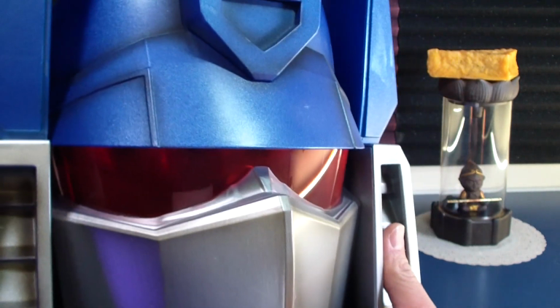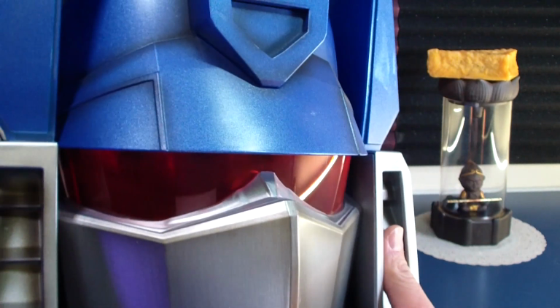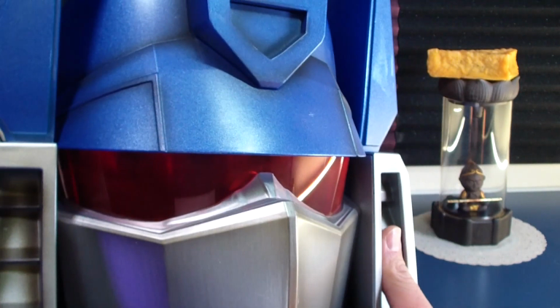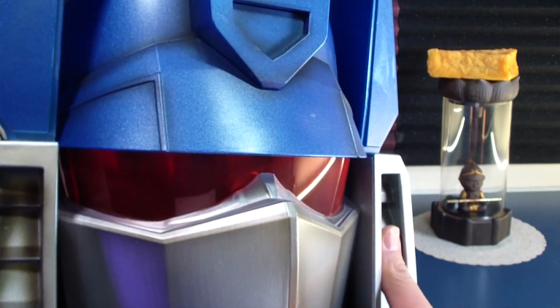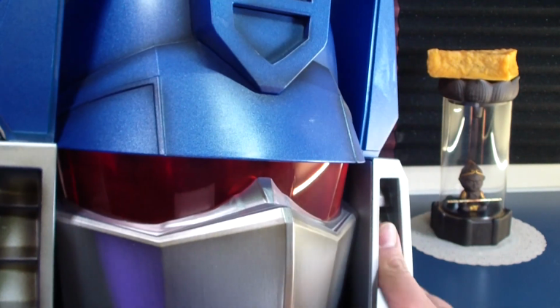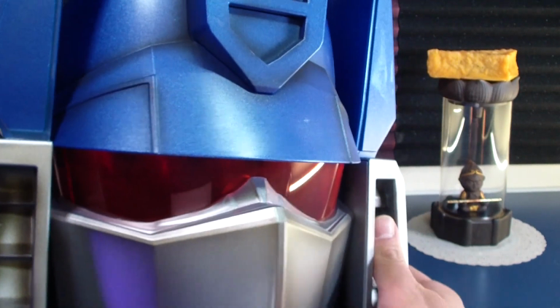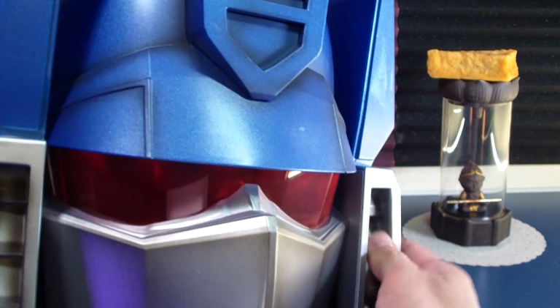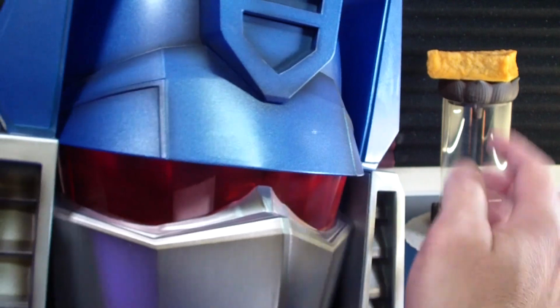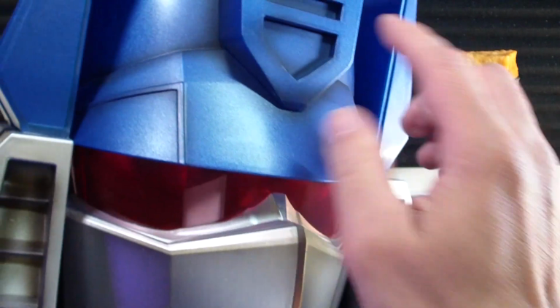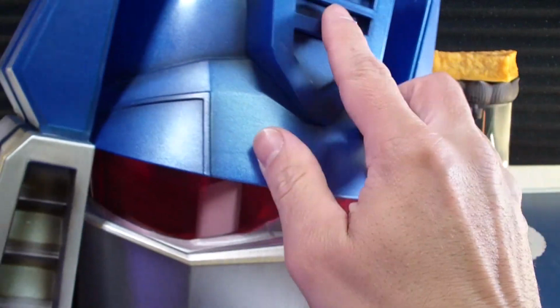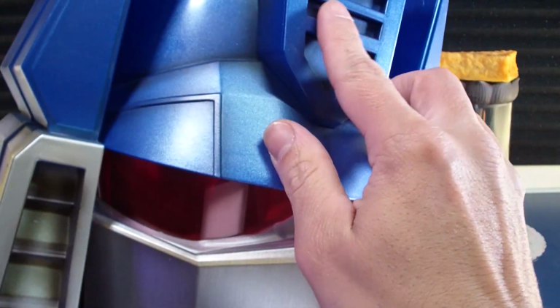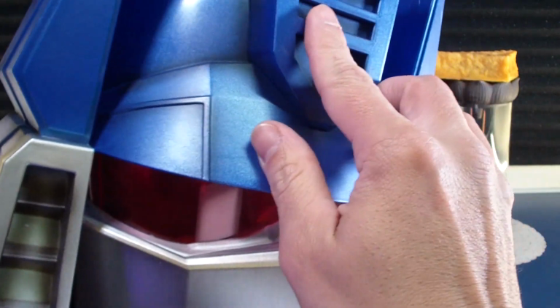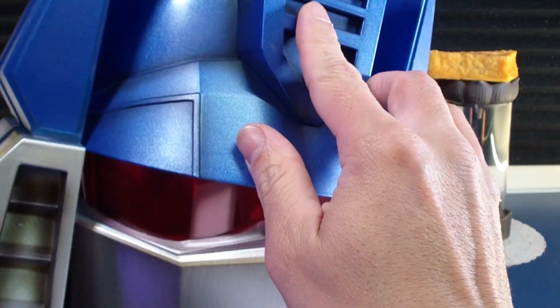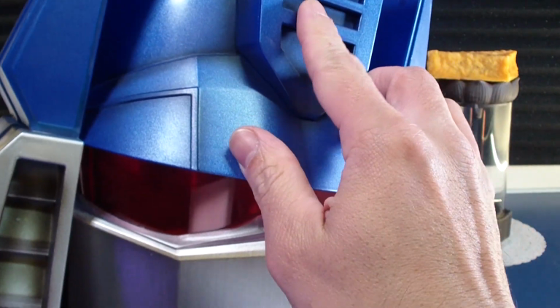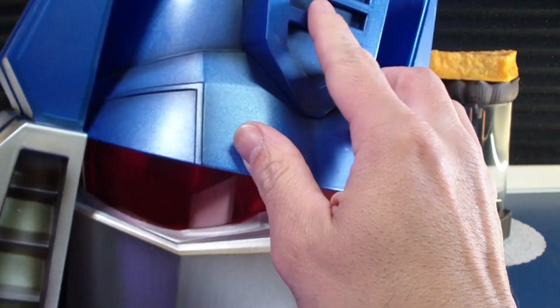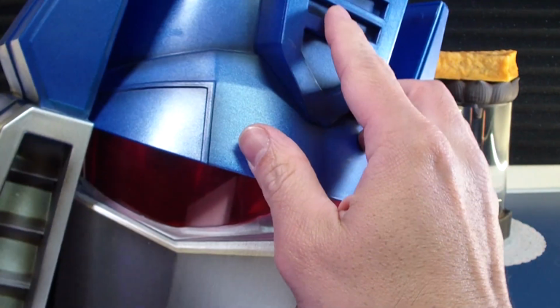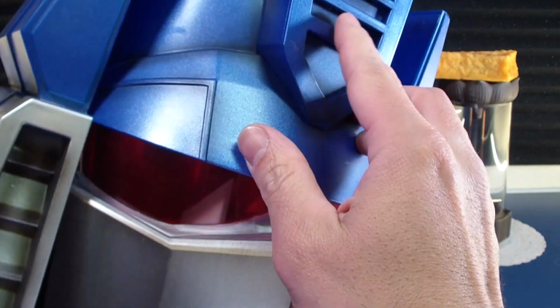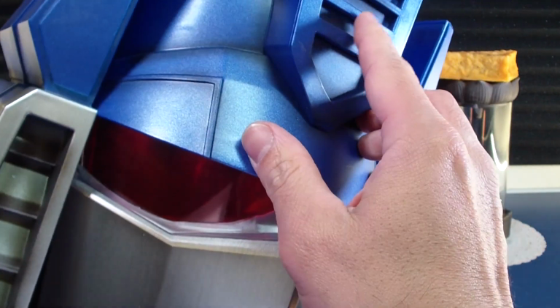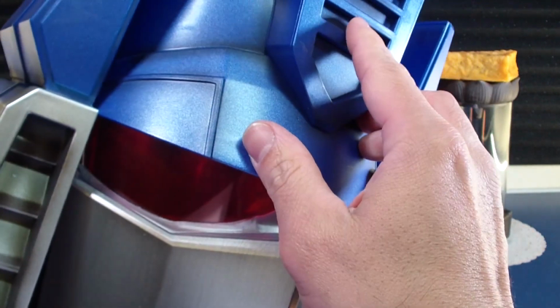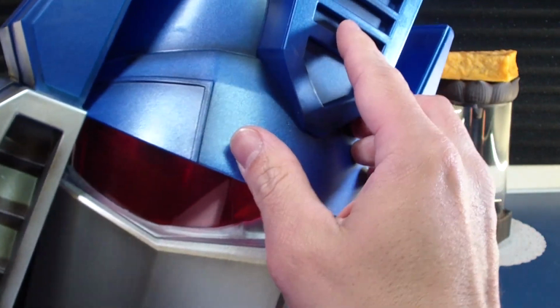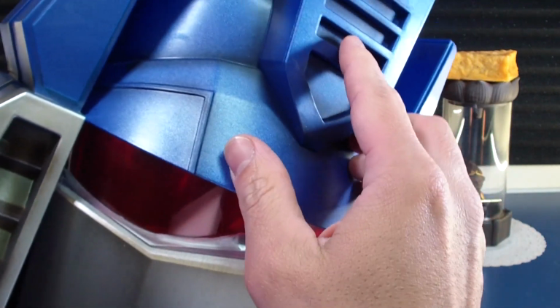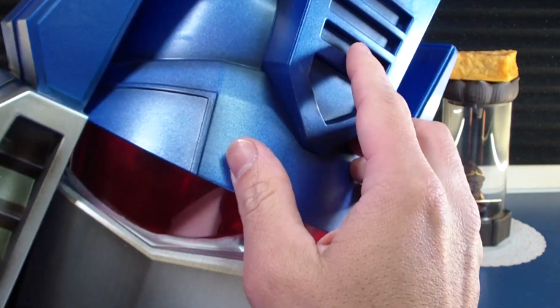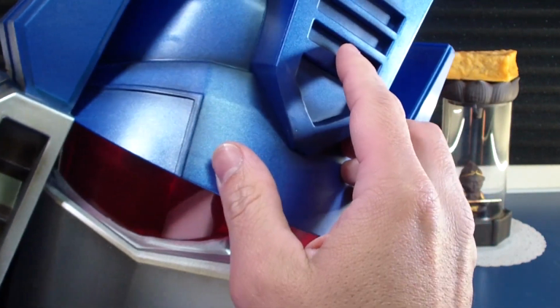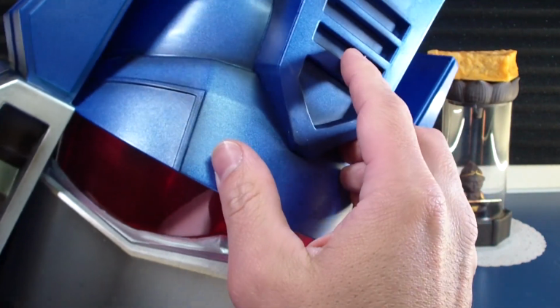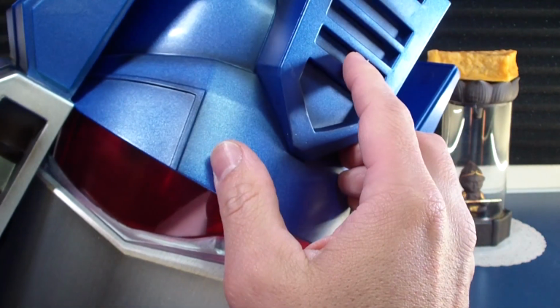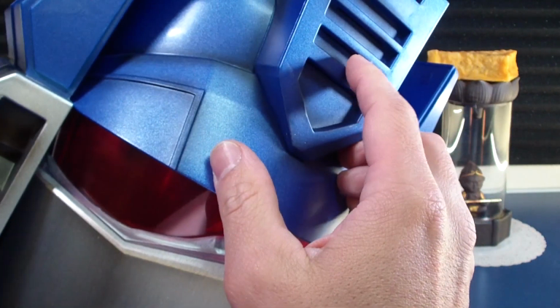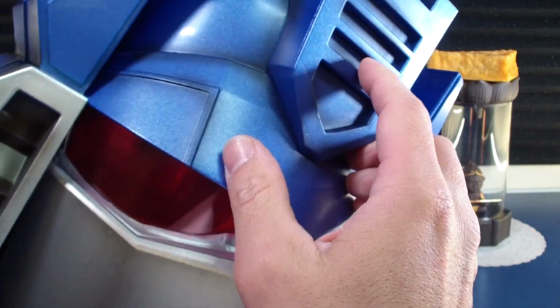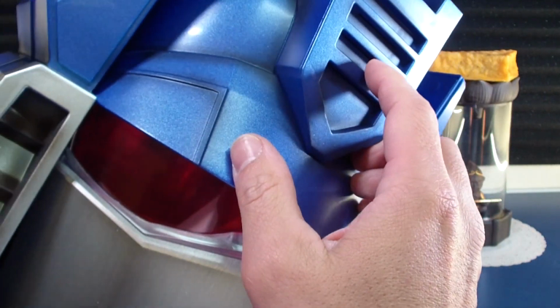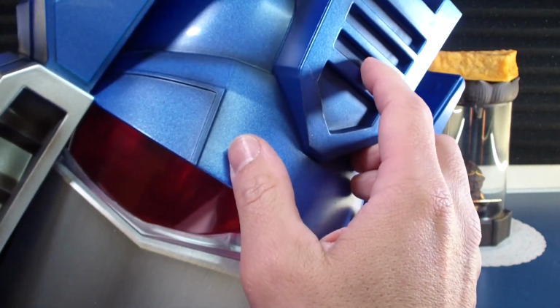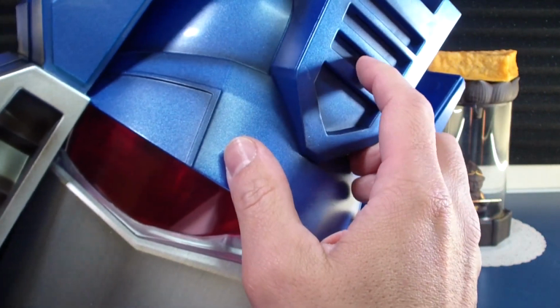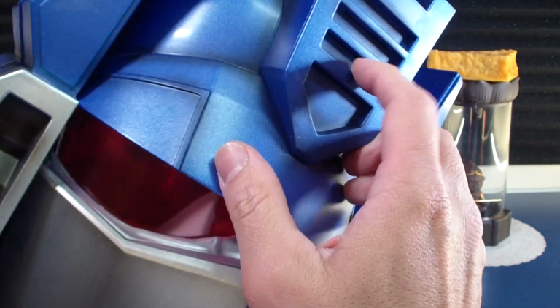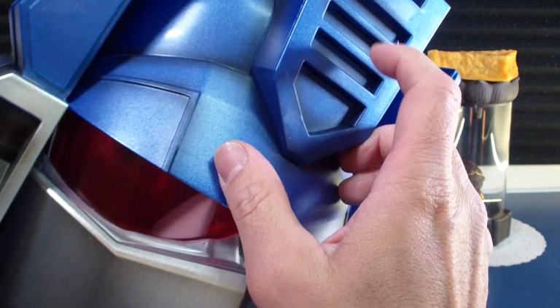There are some vents up top so your head doesn't get too sweaty.